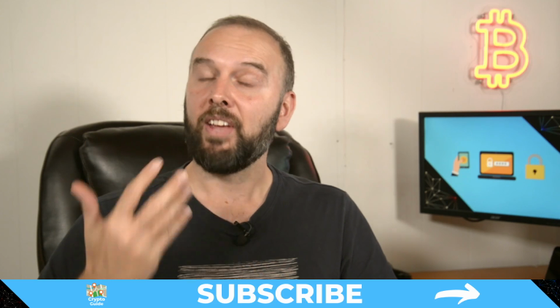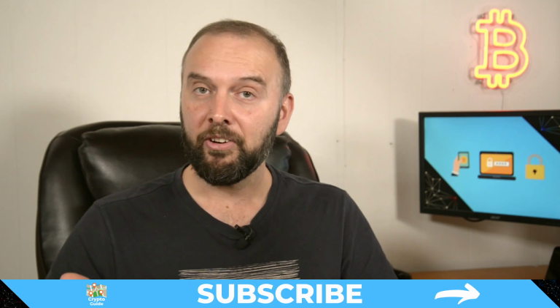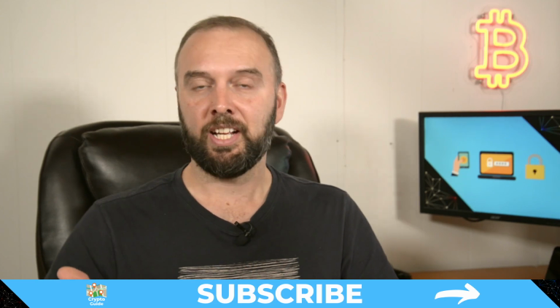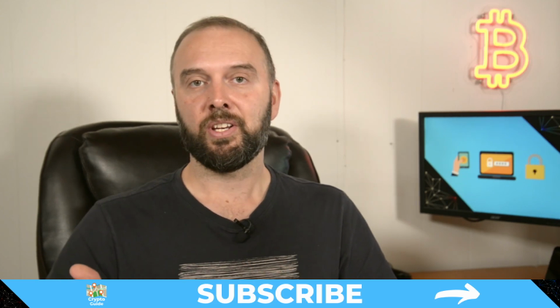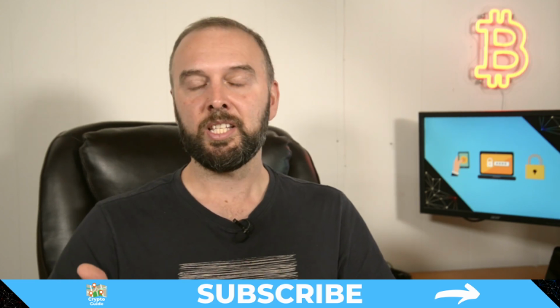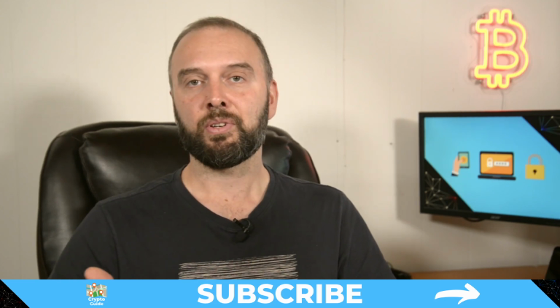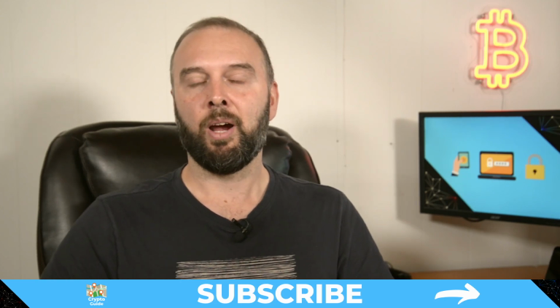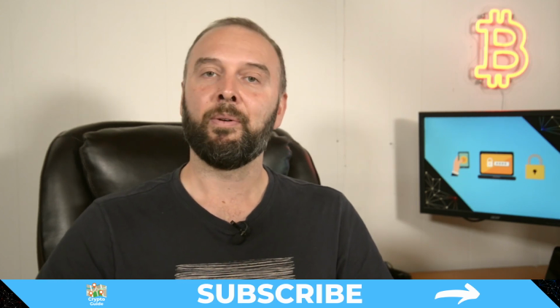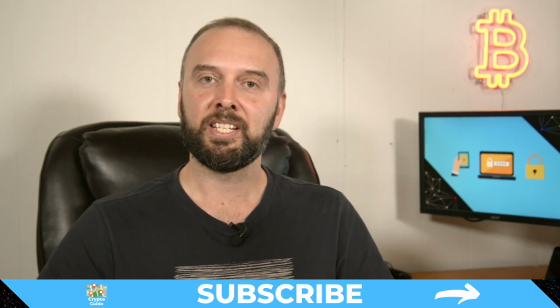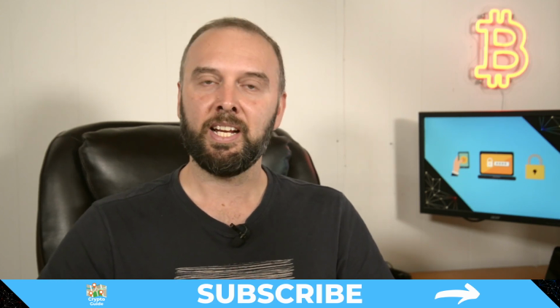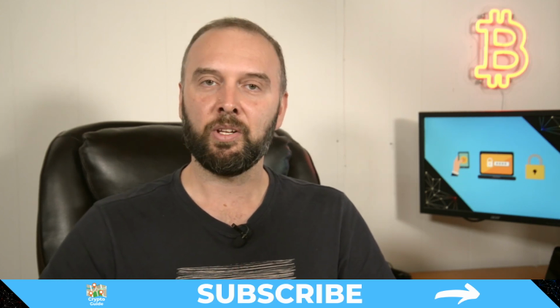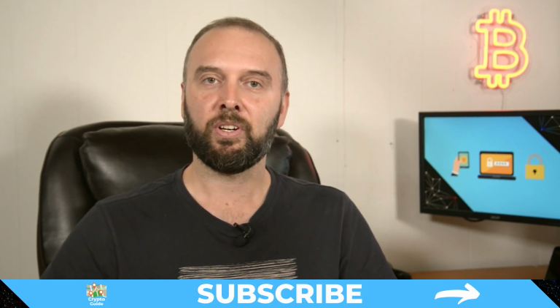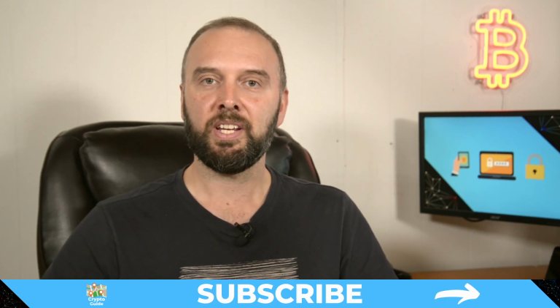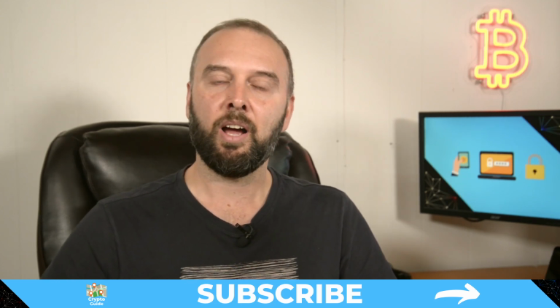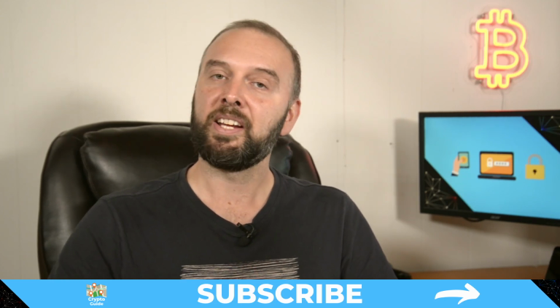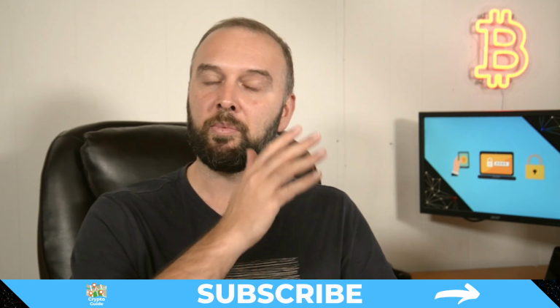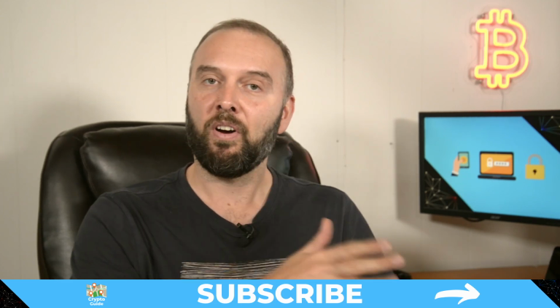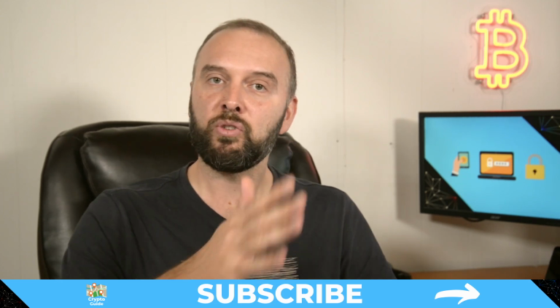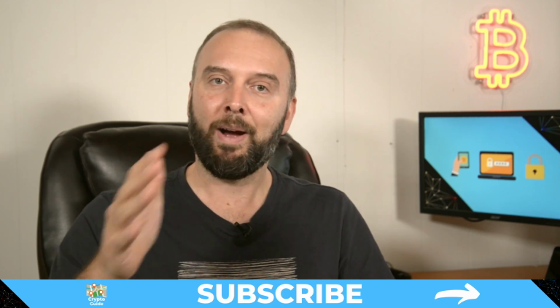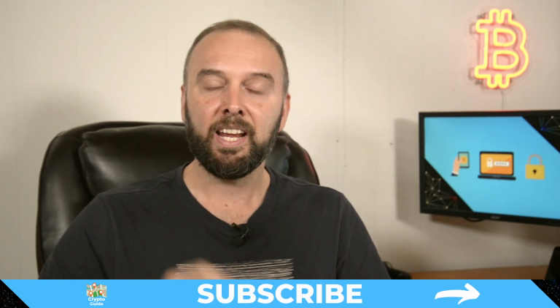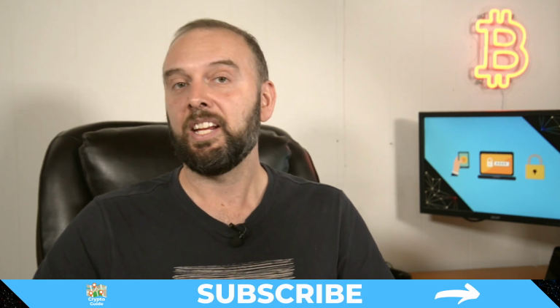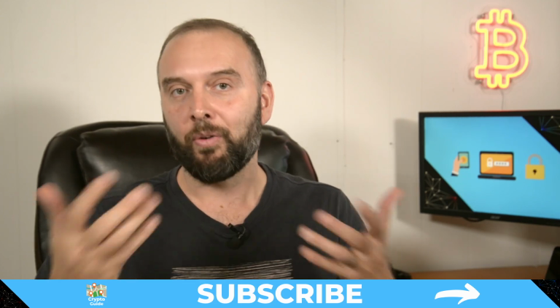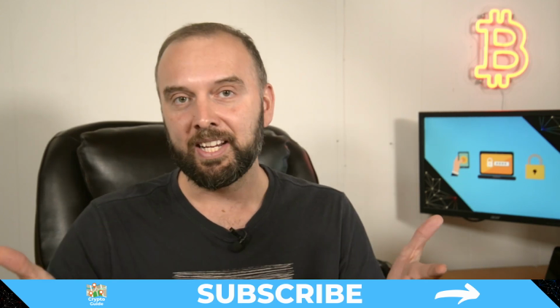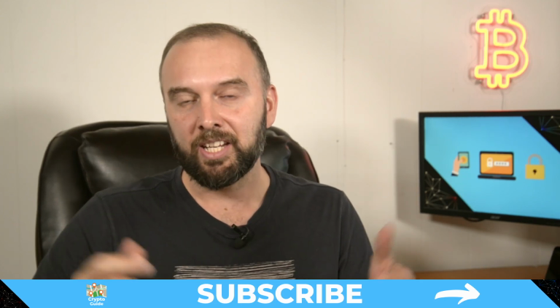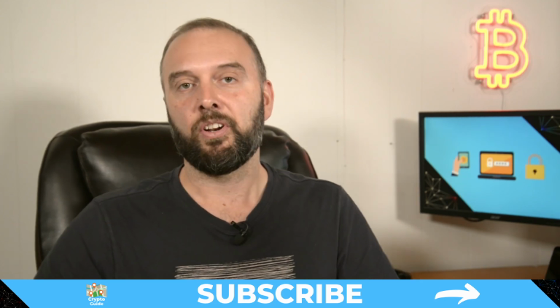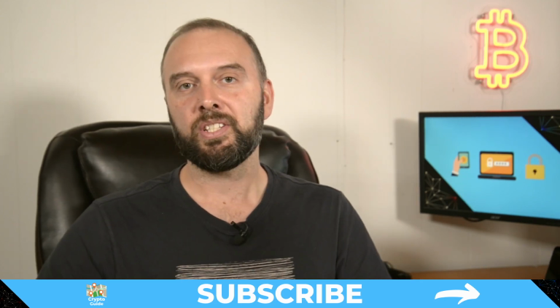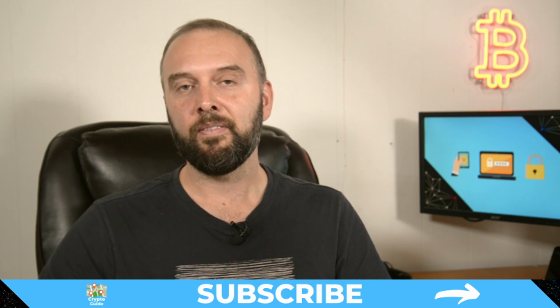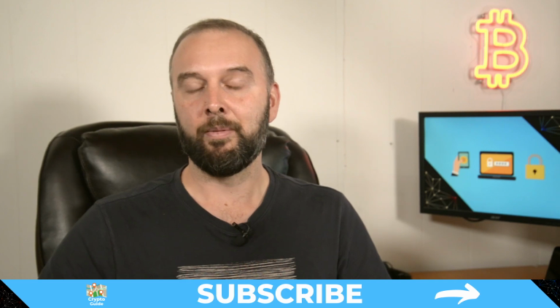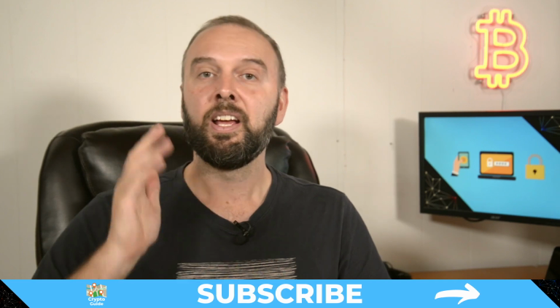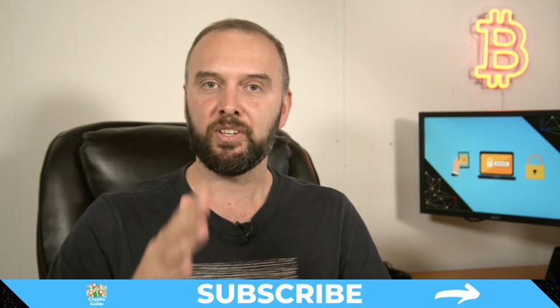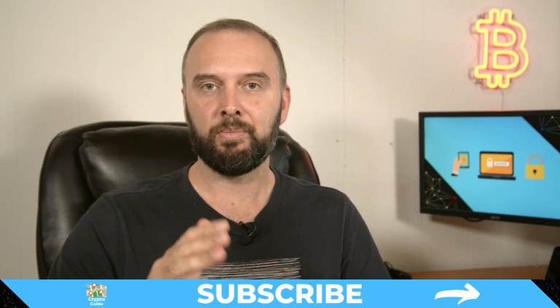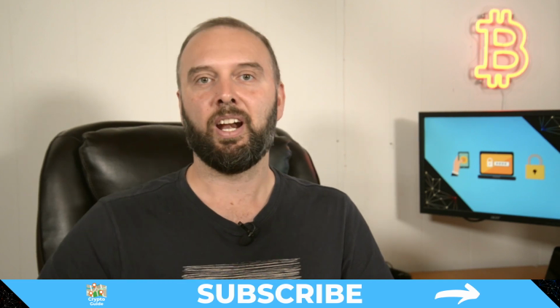And if you haven't already done so, hit subscribe so you can stay in the loop for content I make to help you find your way in the crazy and often hostile environment that is cryptocurrency.